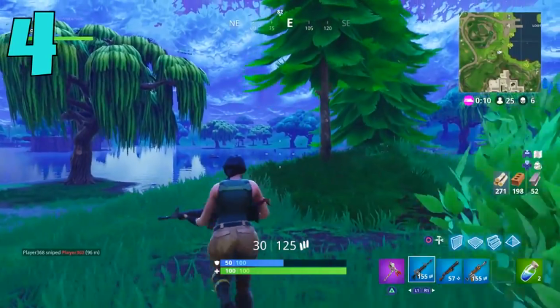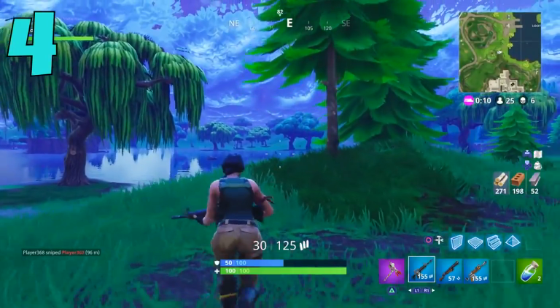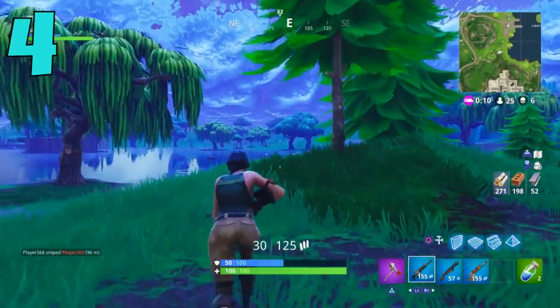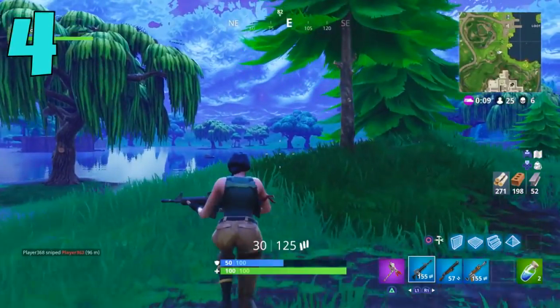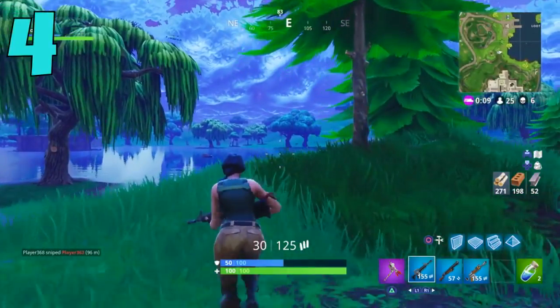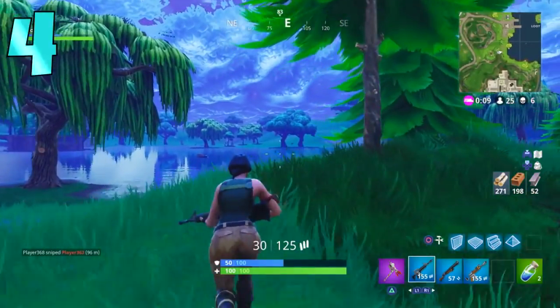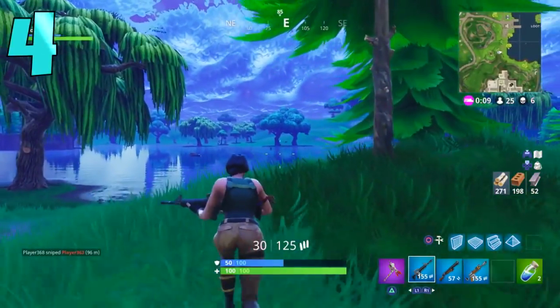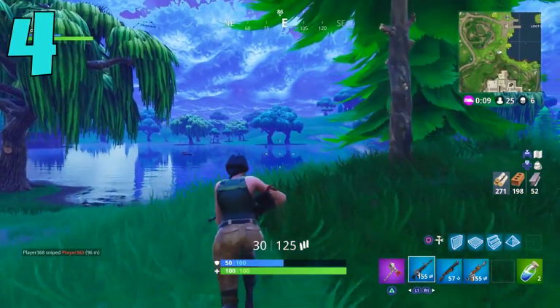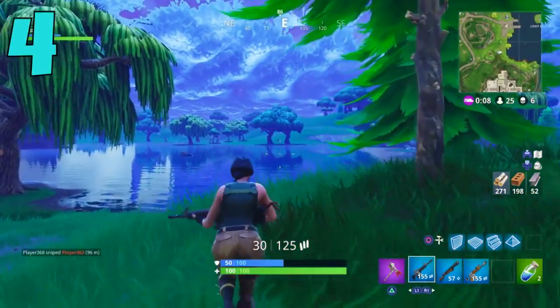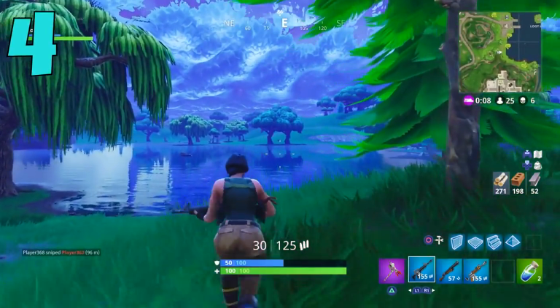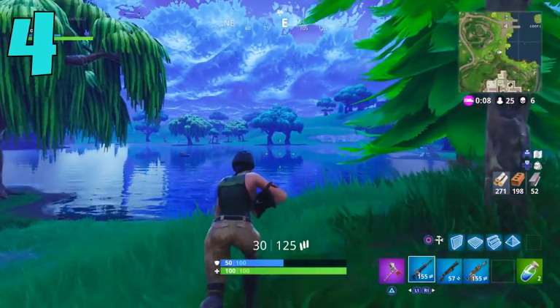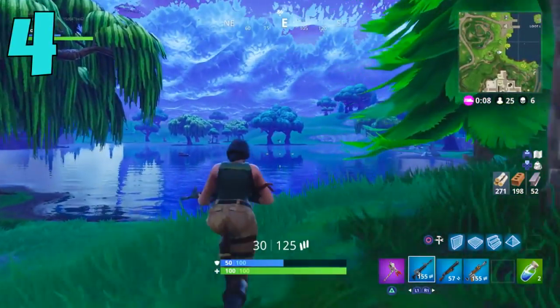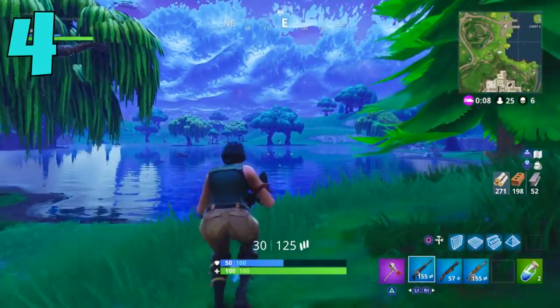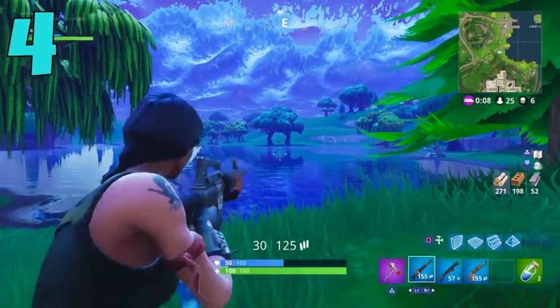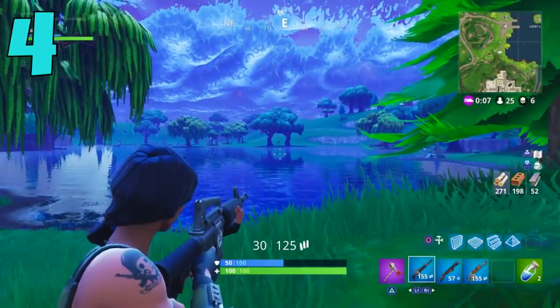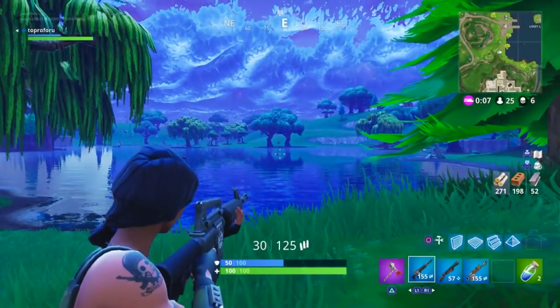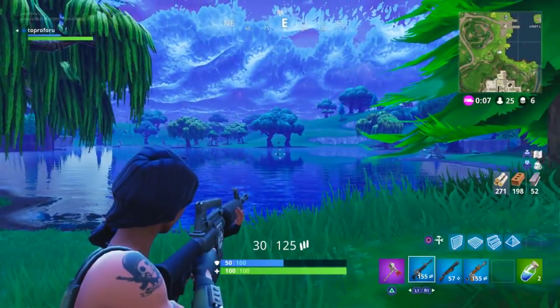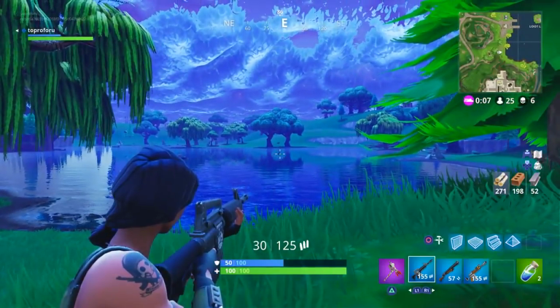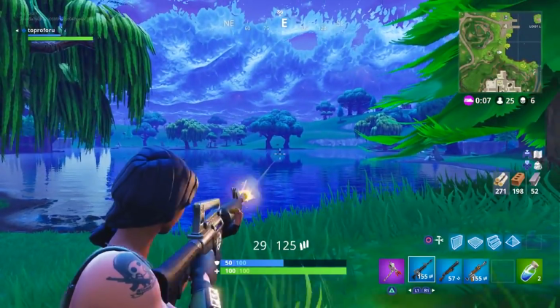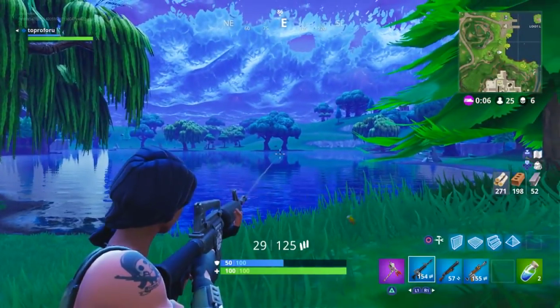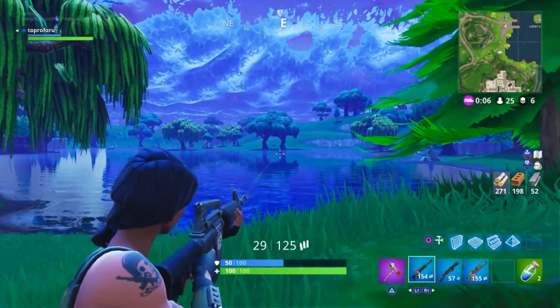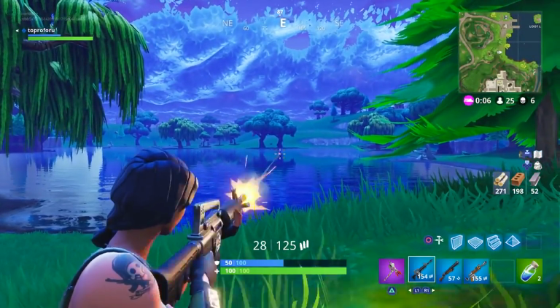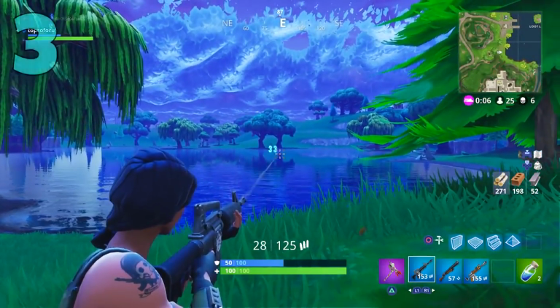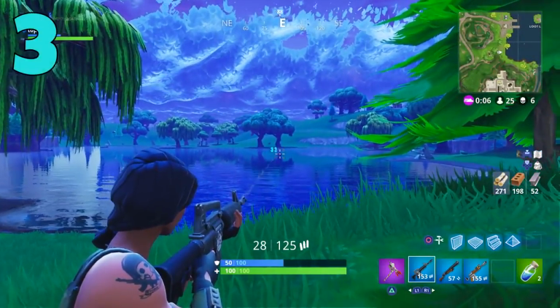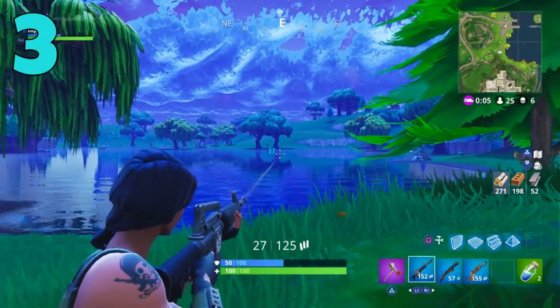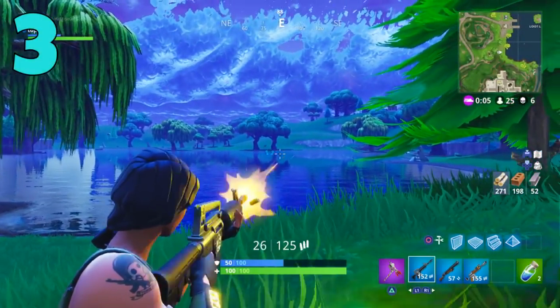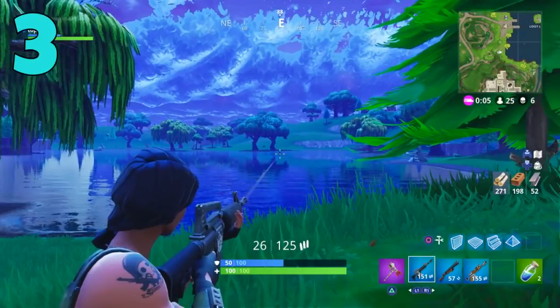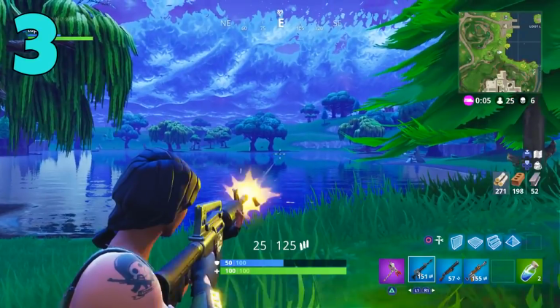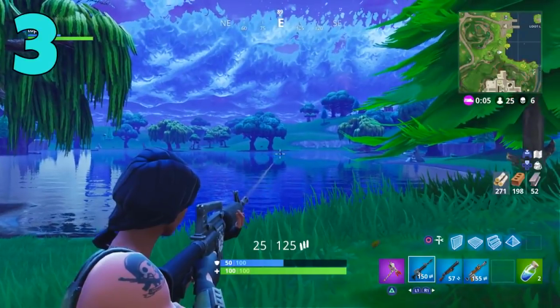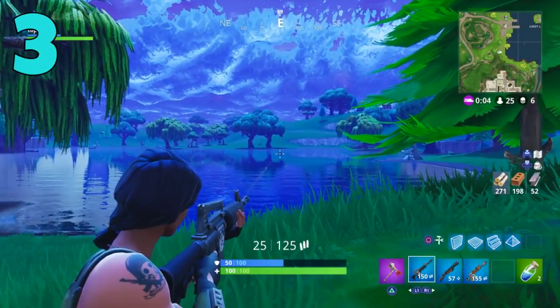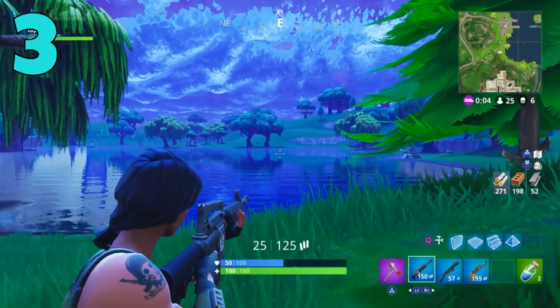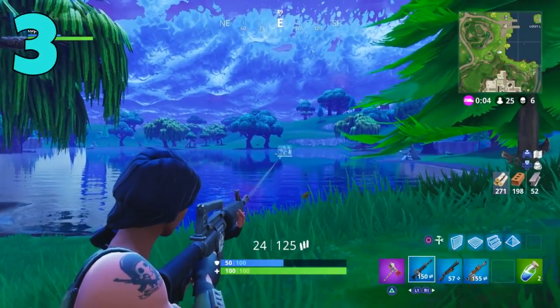Going through the ground floor is always the best option when landing in a popular area because you want that shotgun as soon as possible.